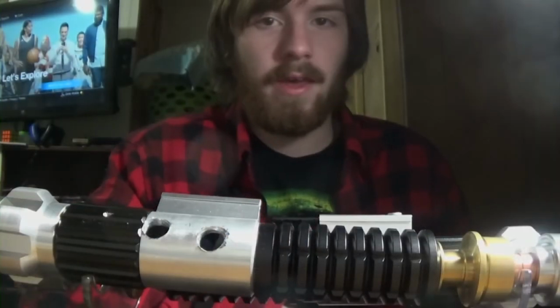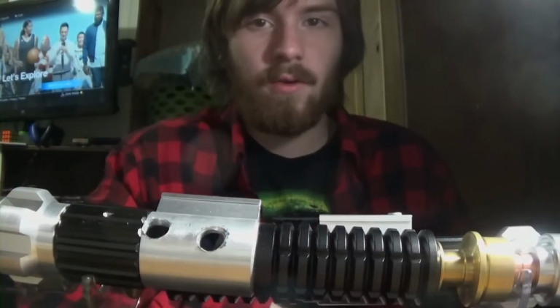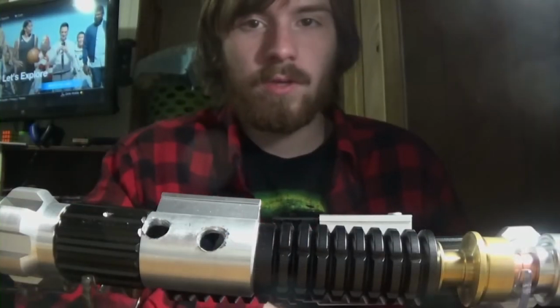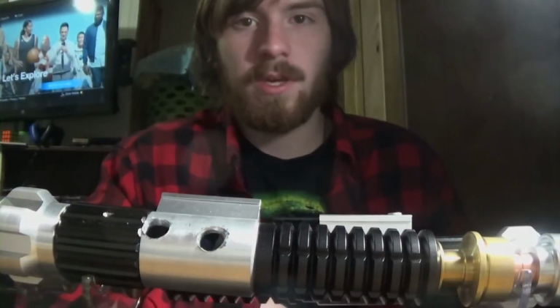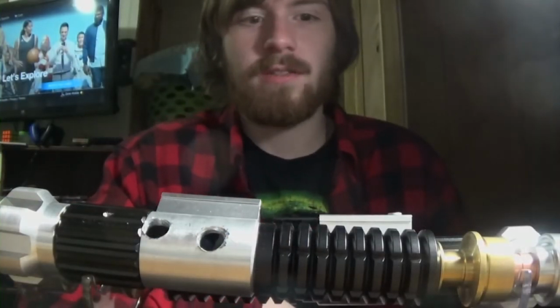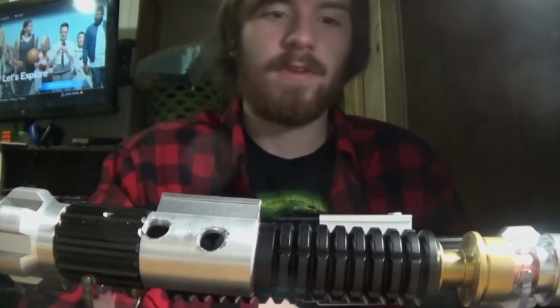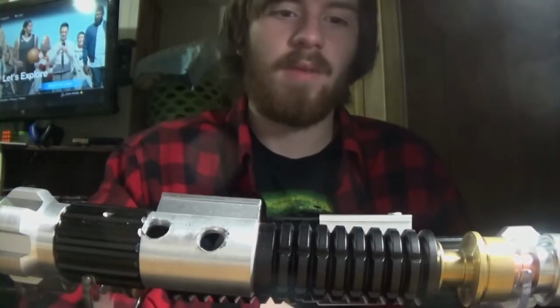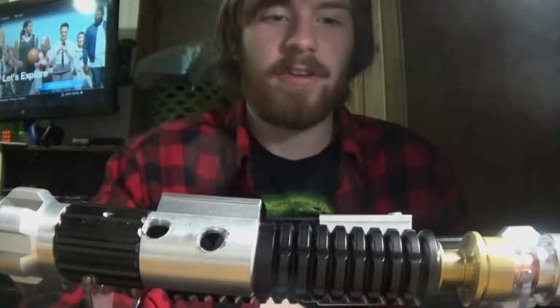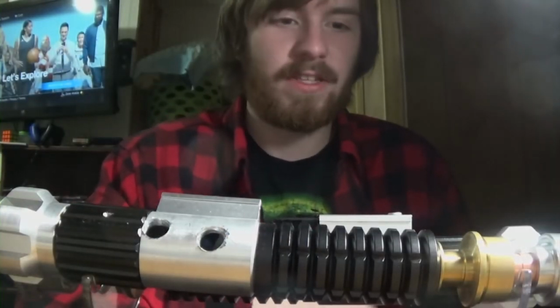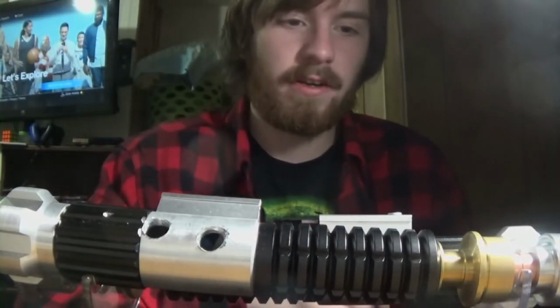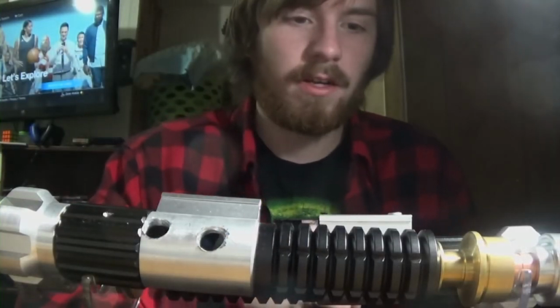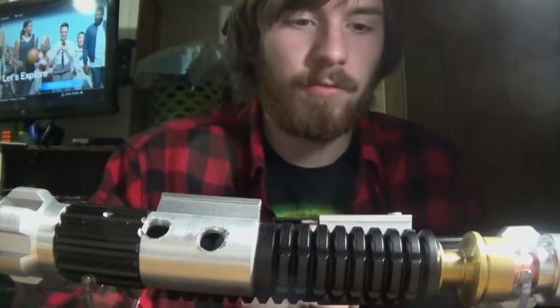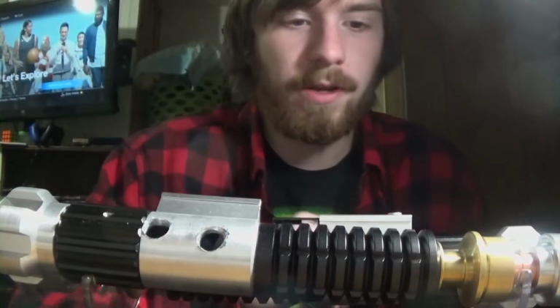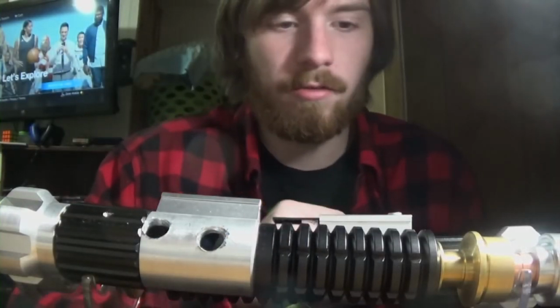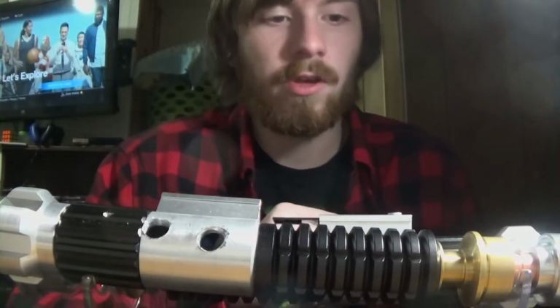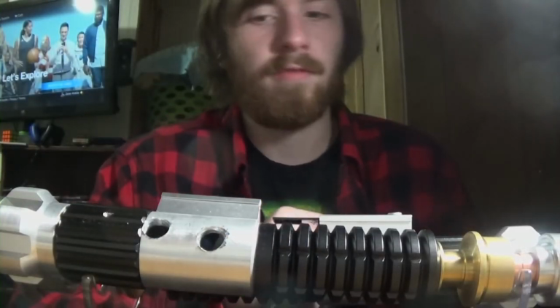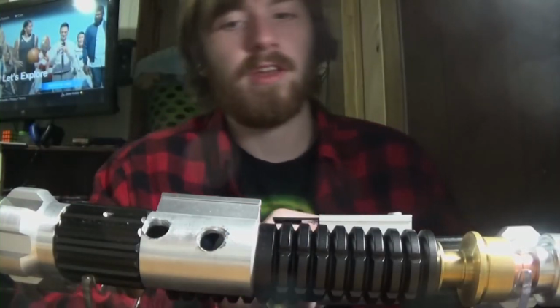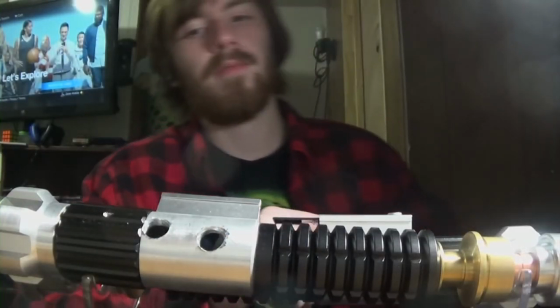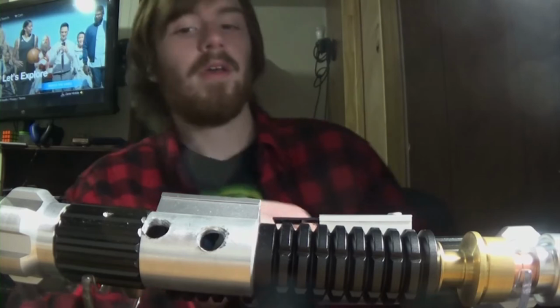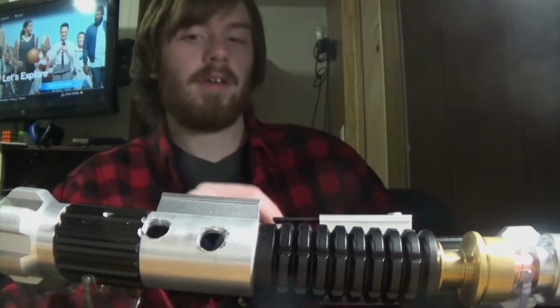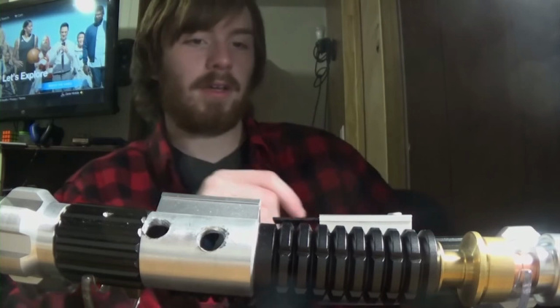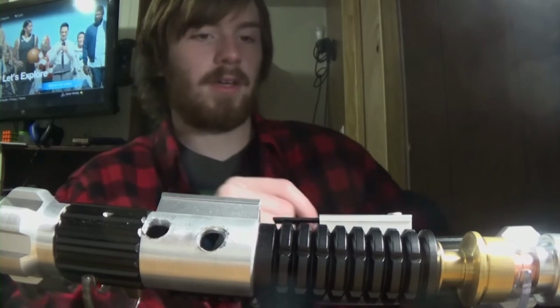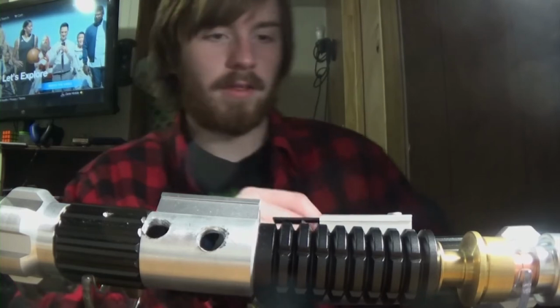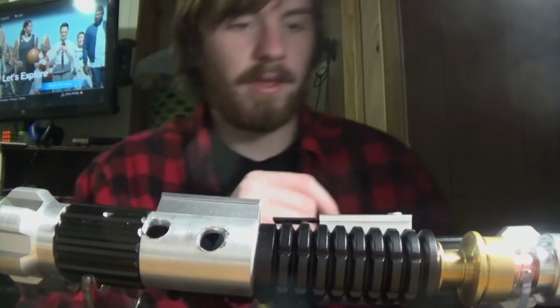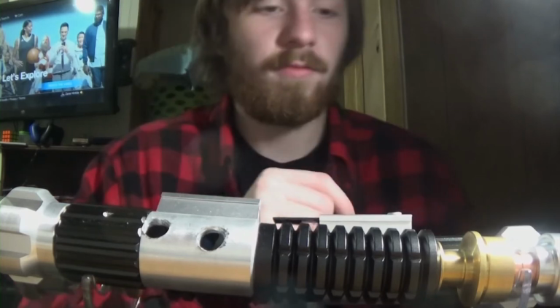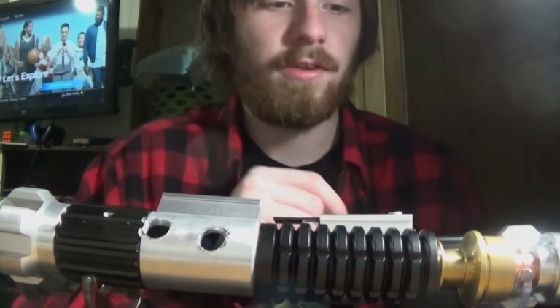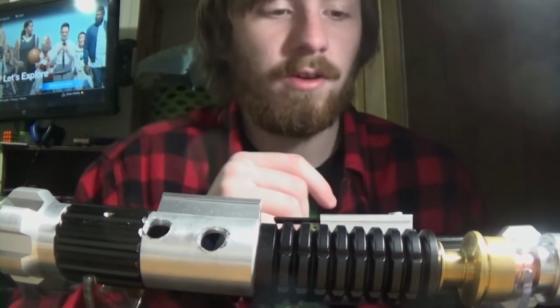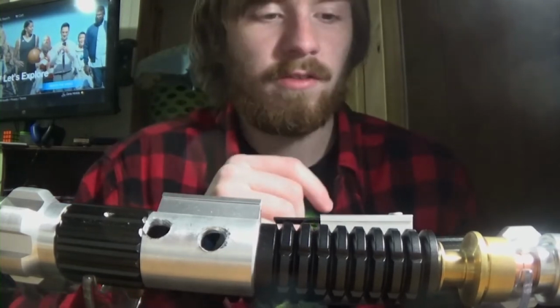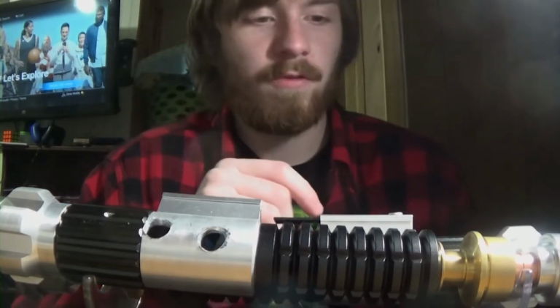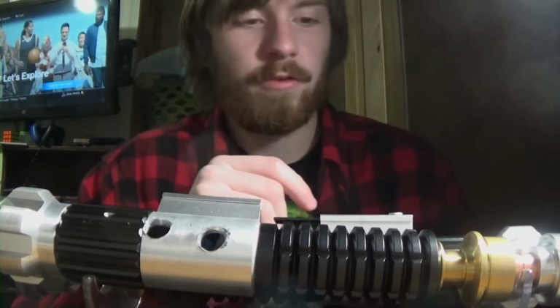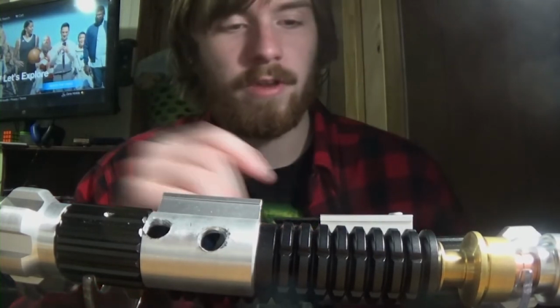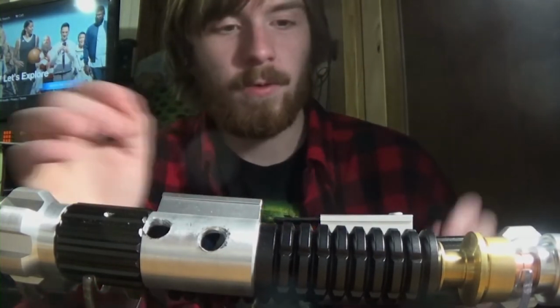Hey, what's up you guys, it's your friendly Newberry Team Kits here. I'm doing another Saber video, again with the Saber Forge Redeemer.